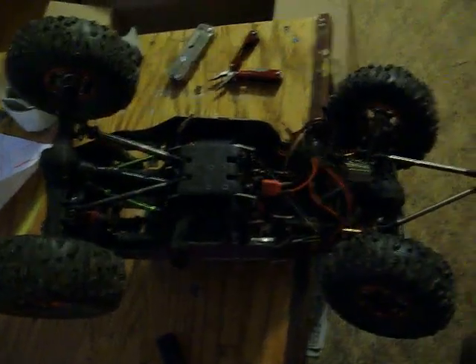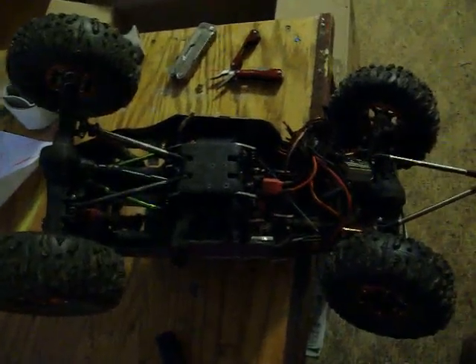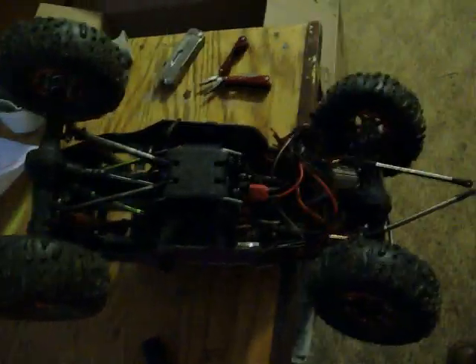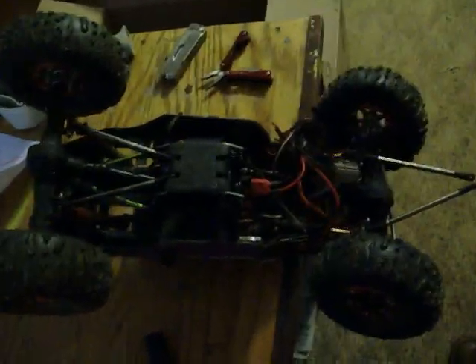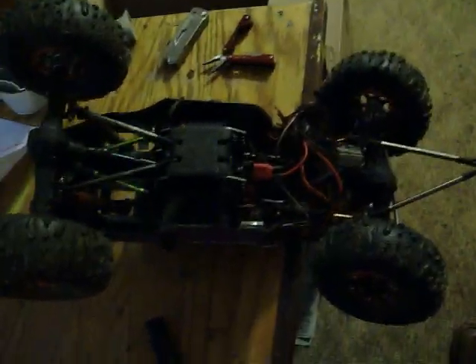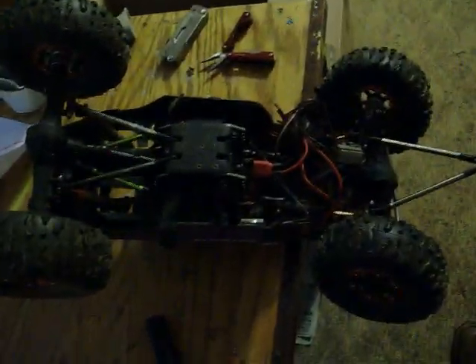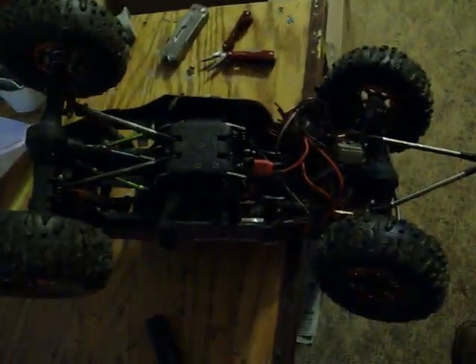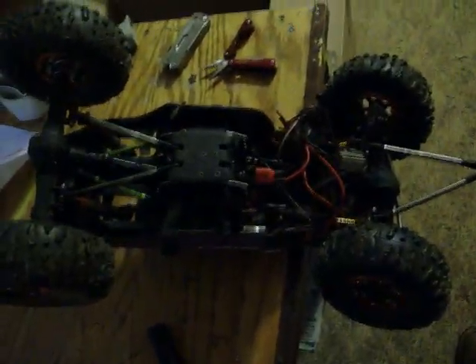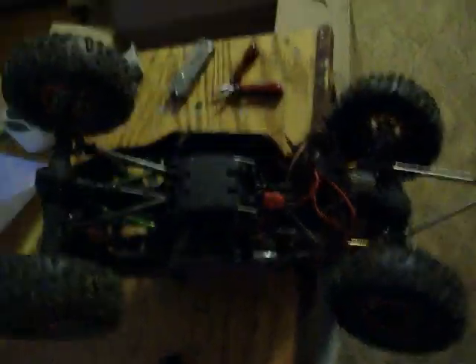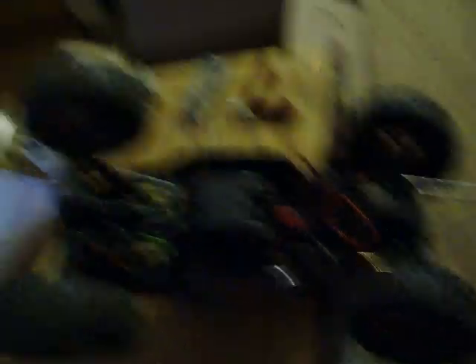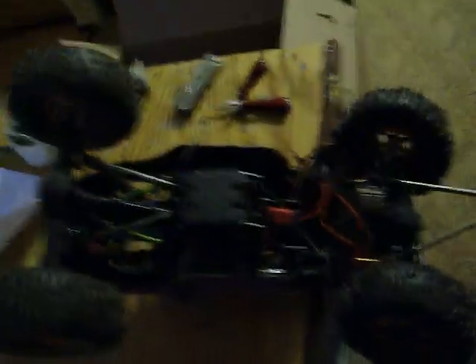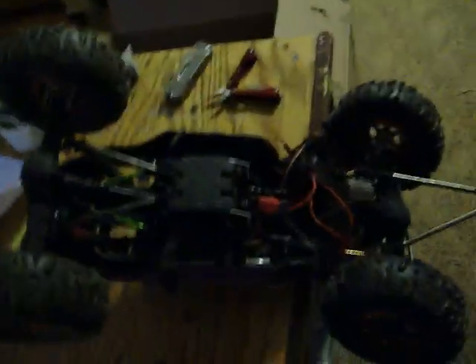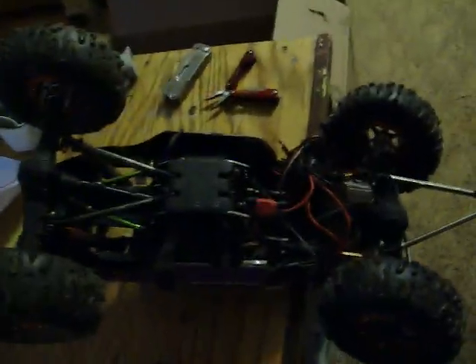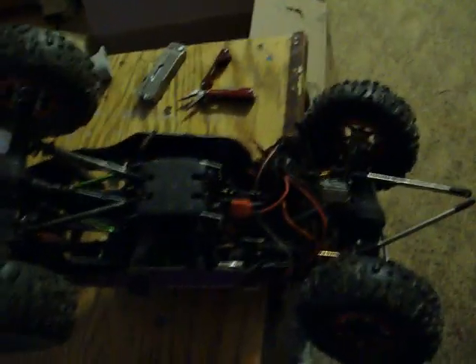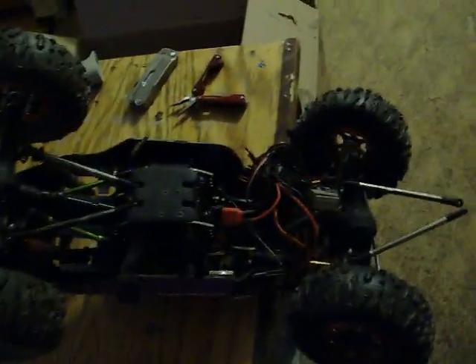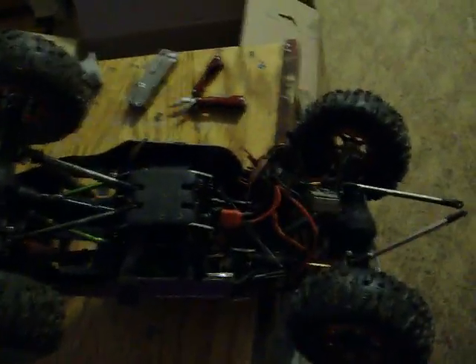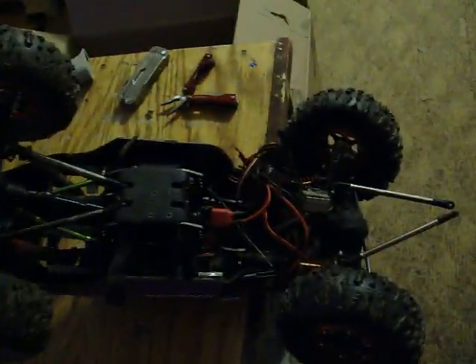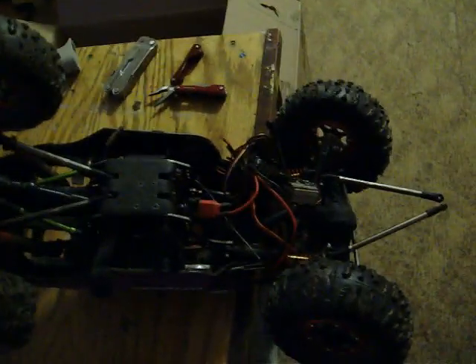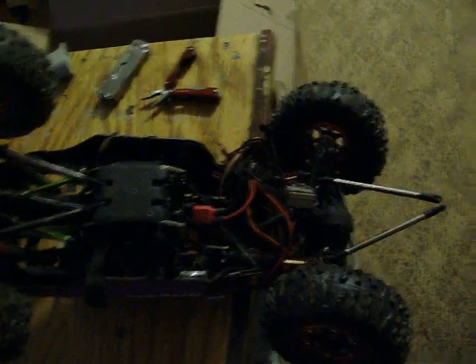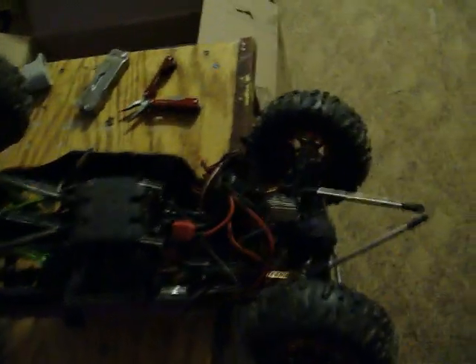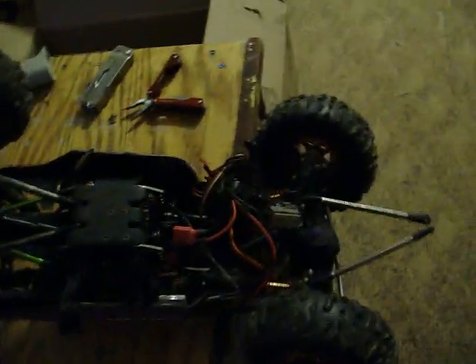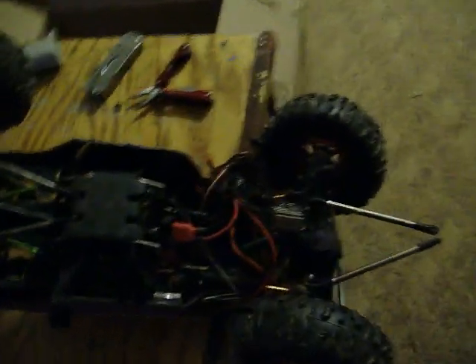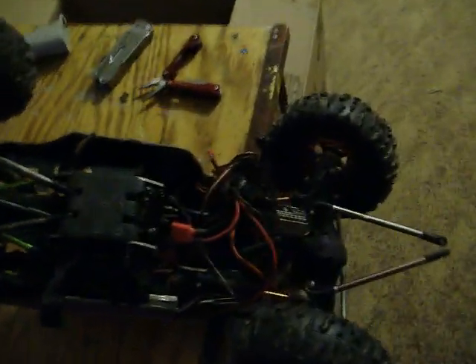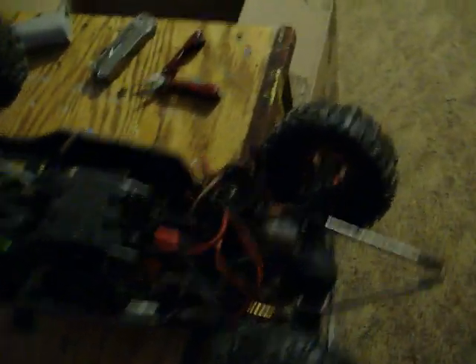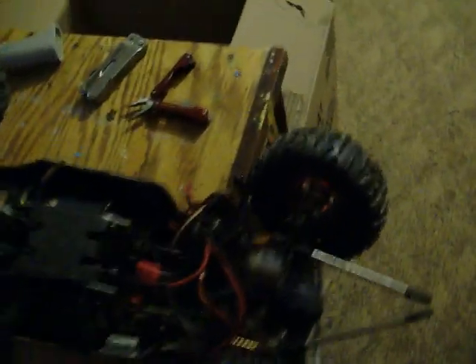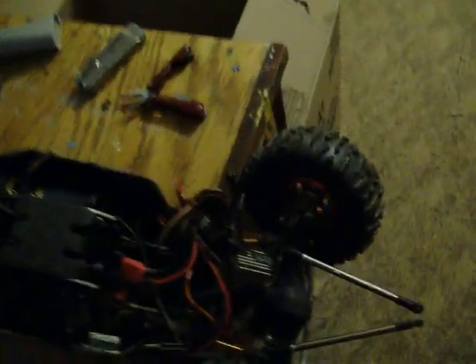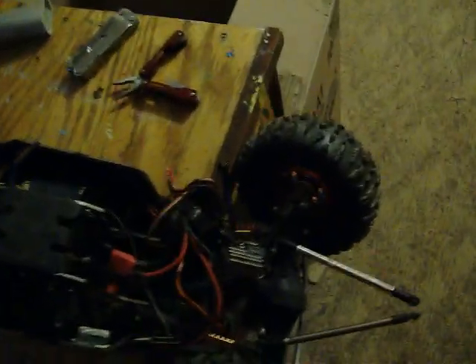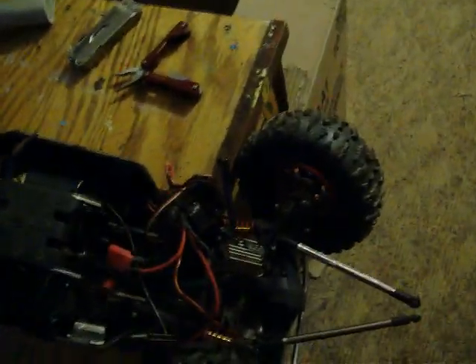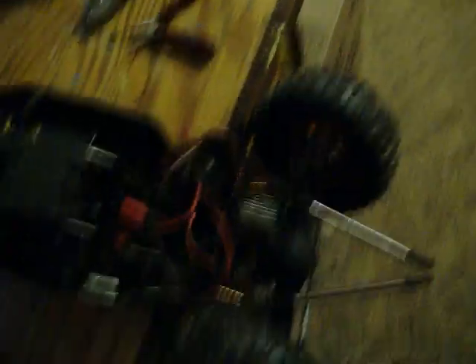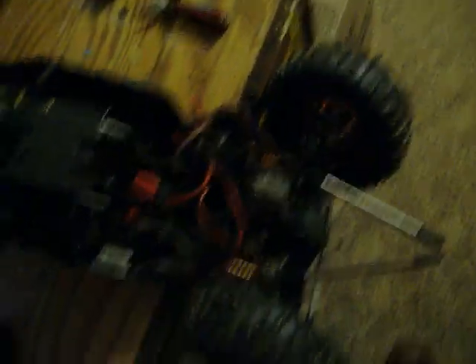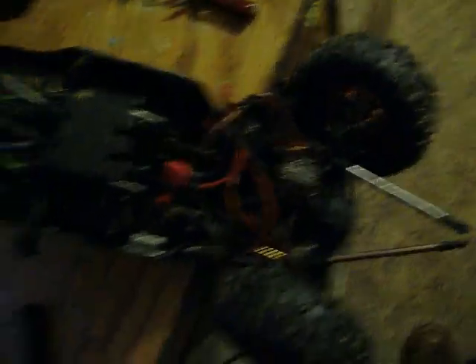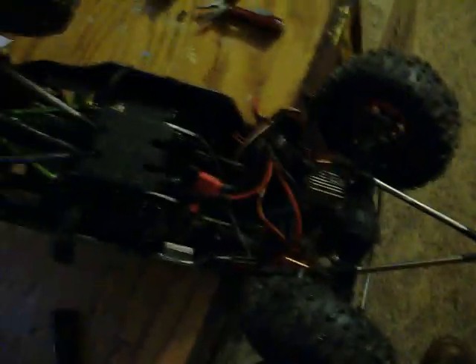RC Carnage! The thing caught on fire — you see, it caught on fire.